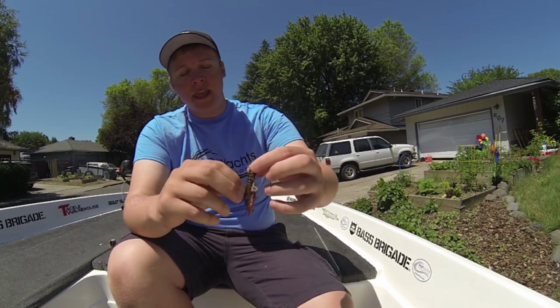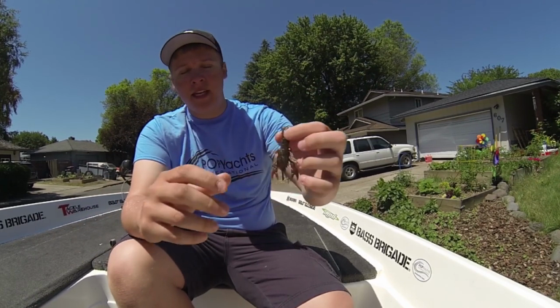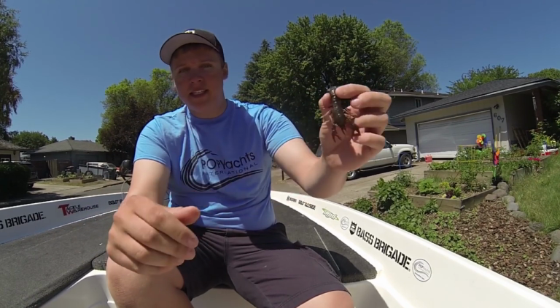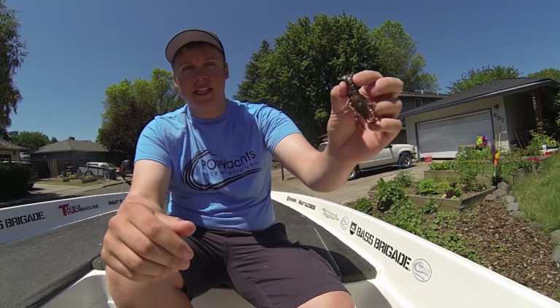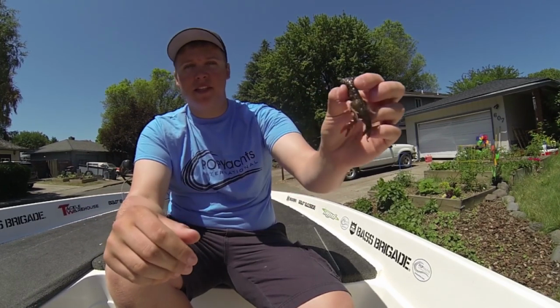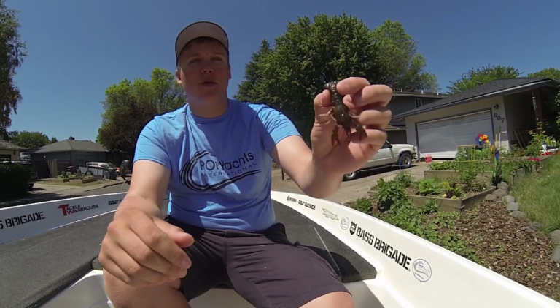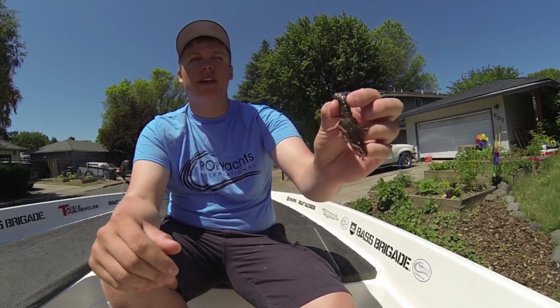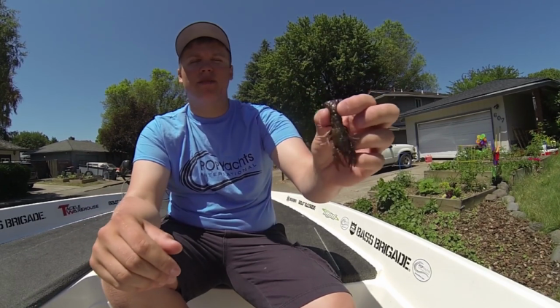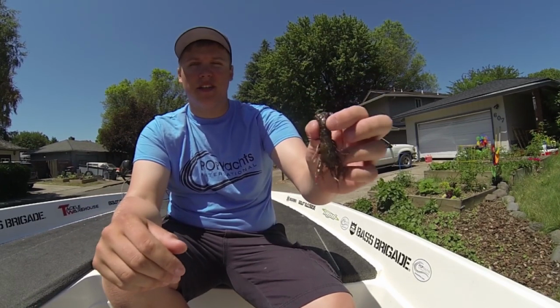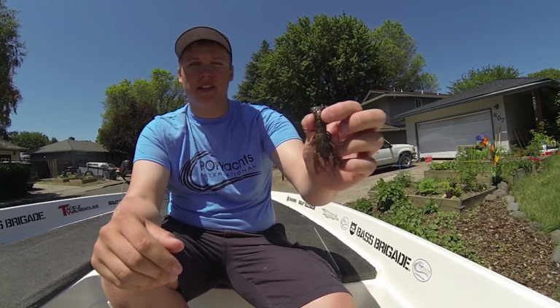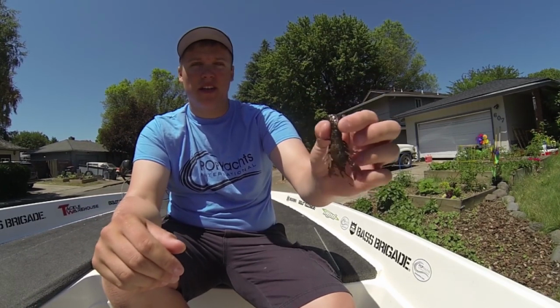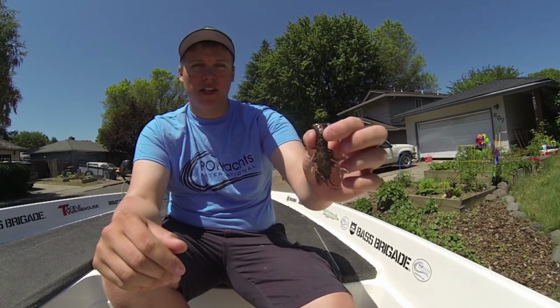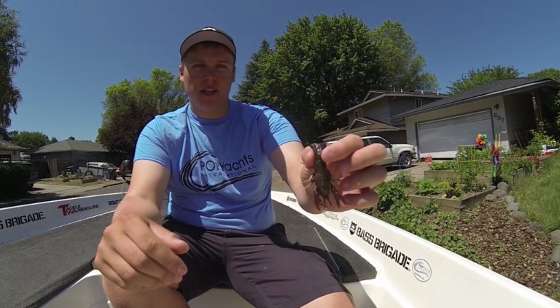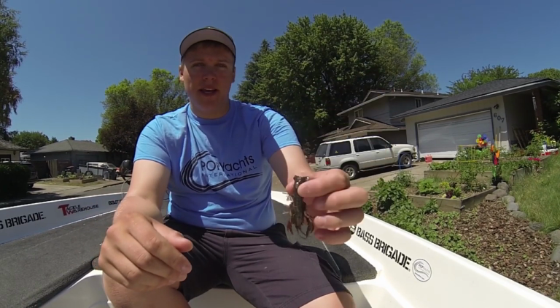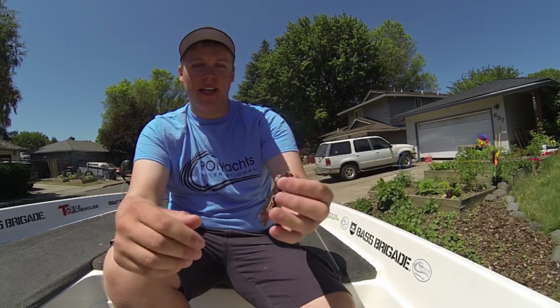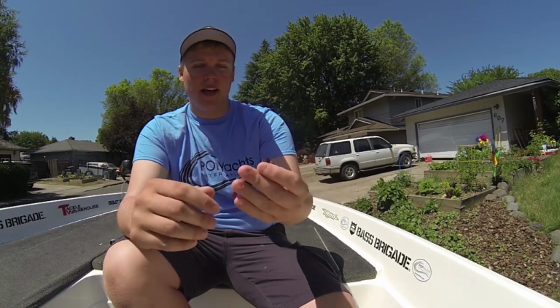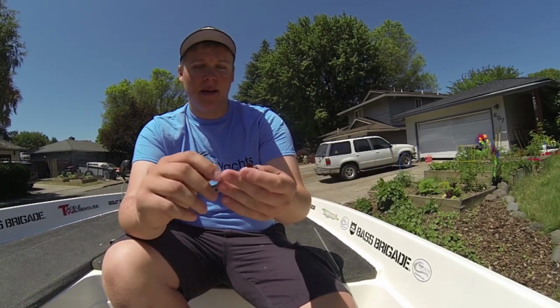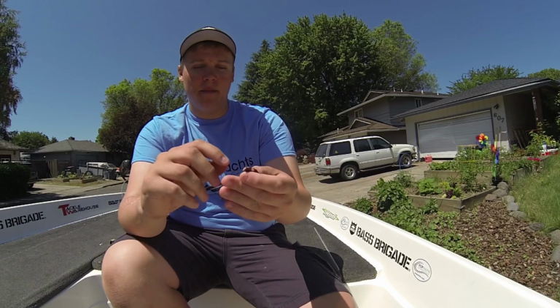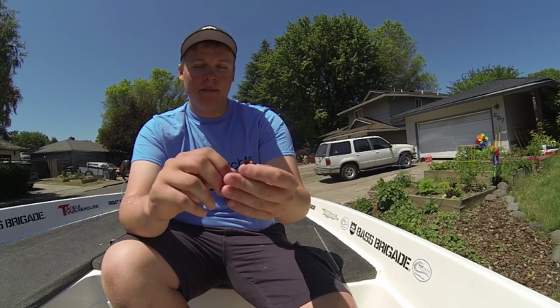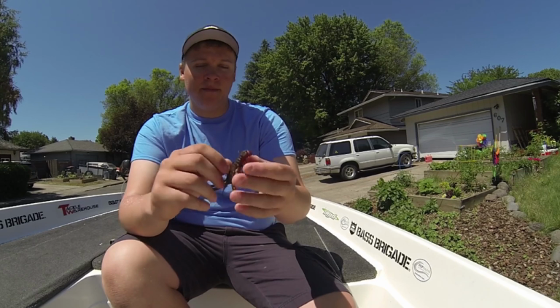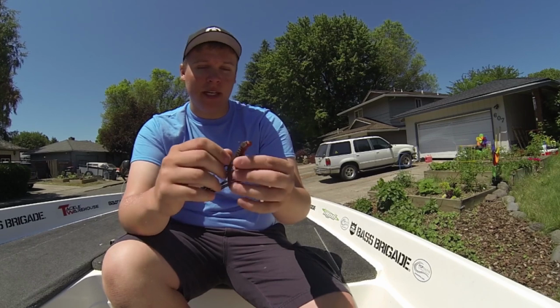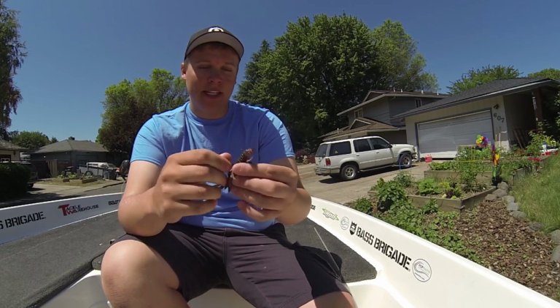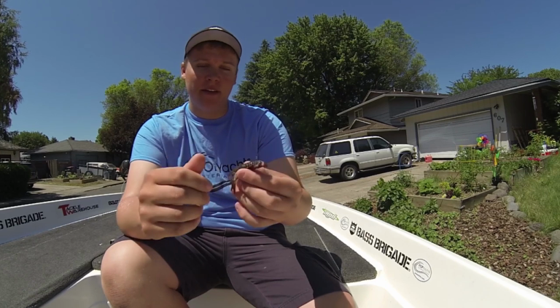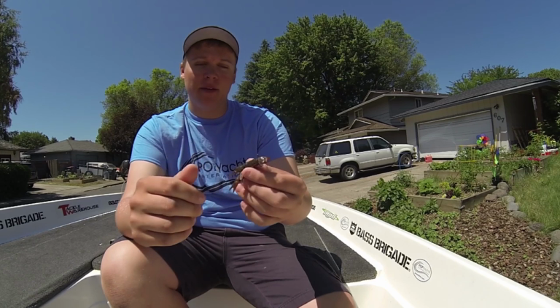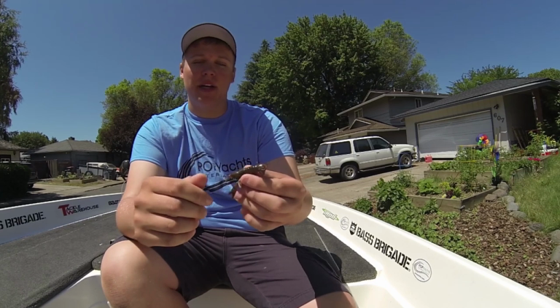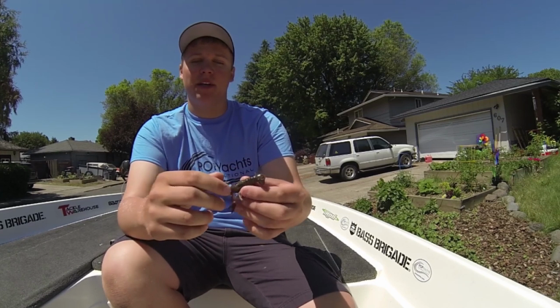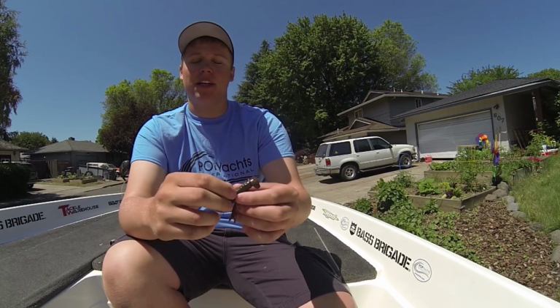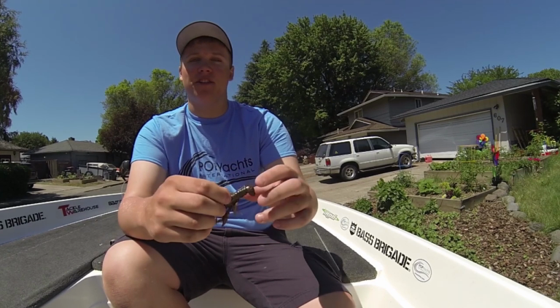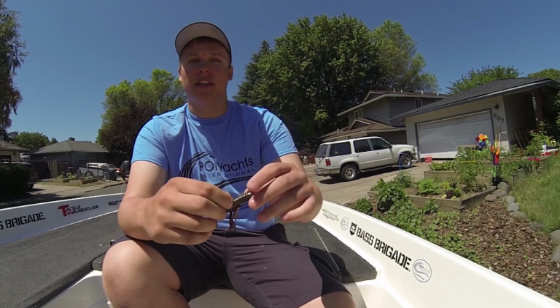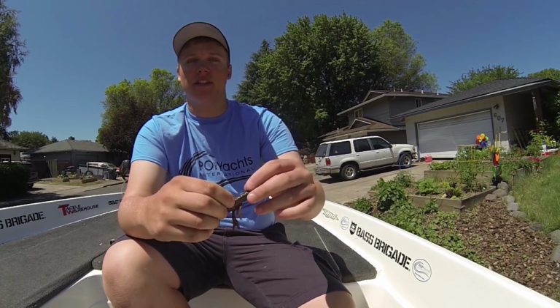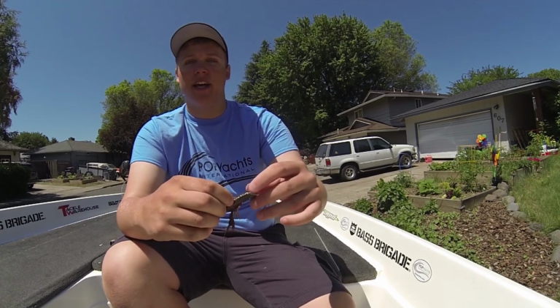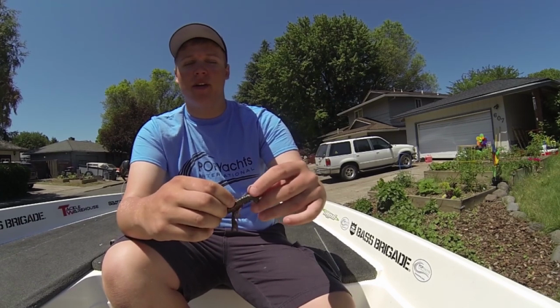This thing destroys fish — it's such a good bait. I definitely recommend you guys should check this out.